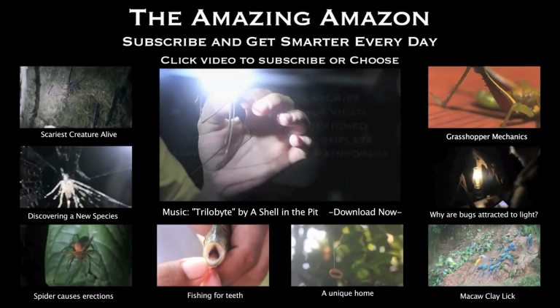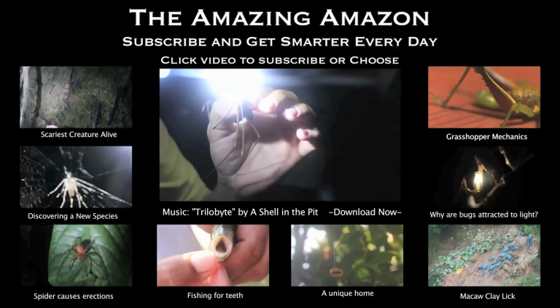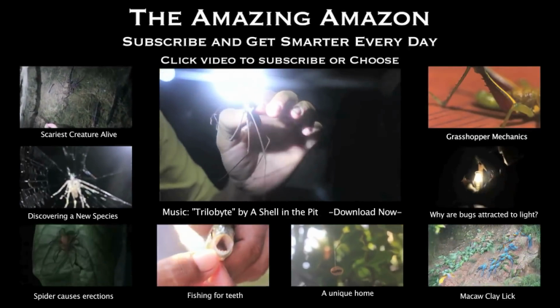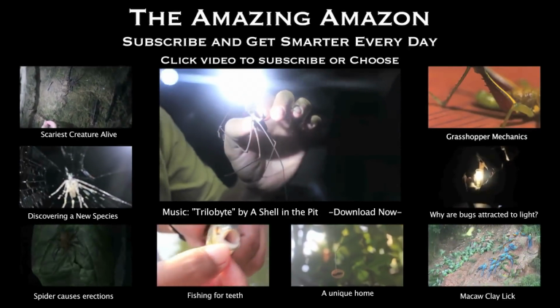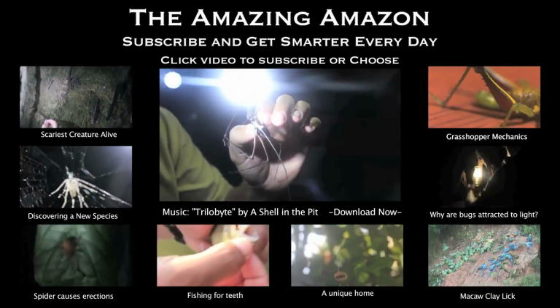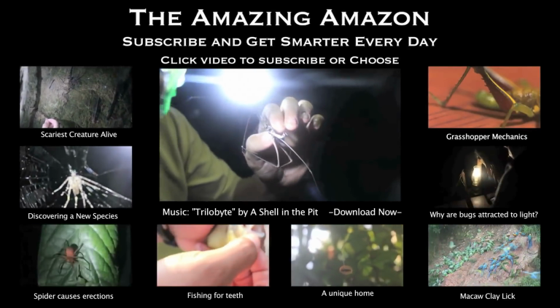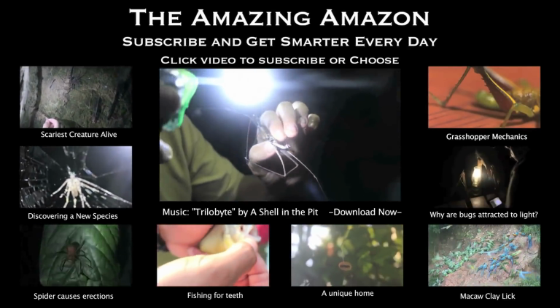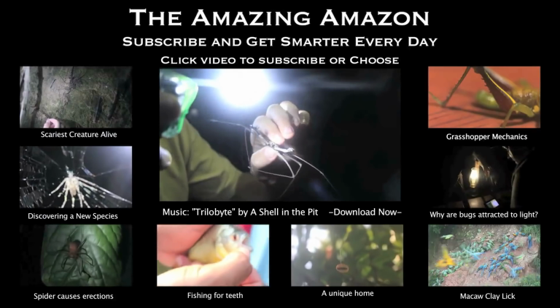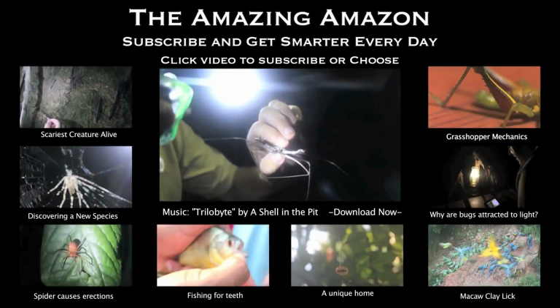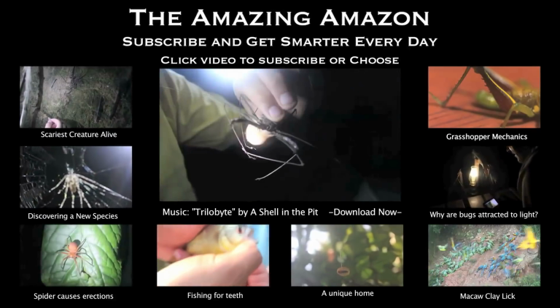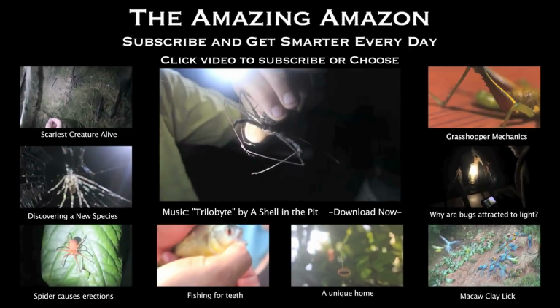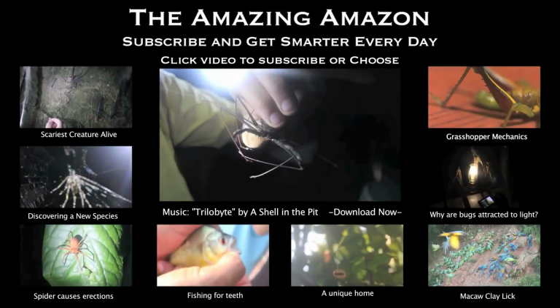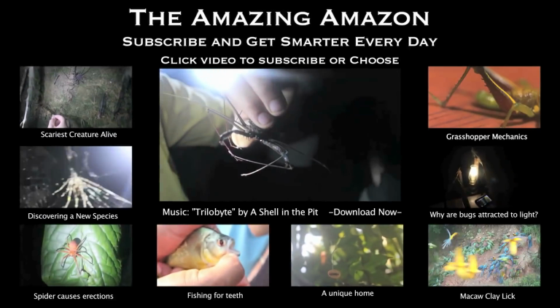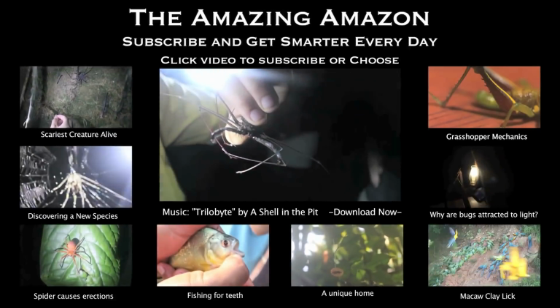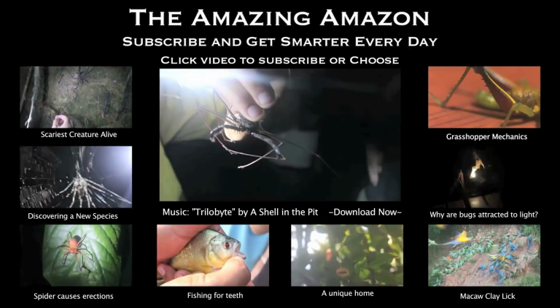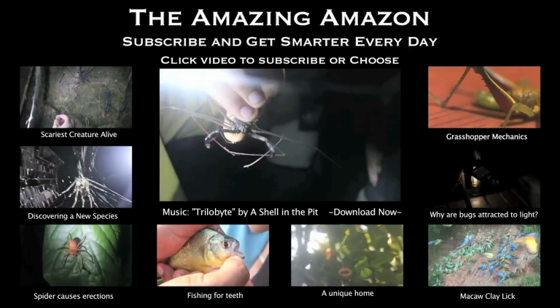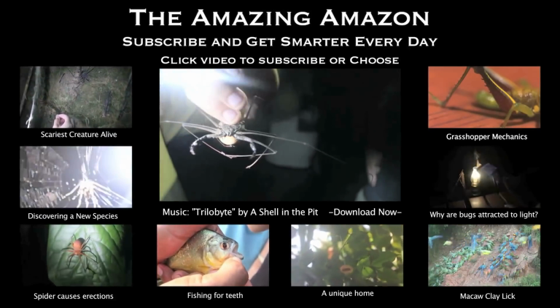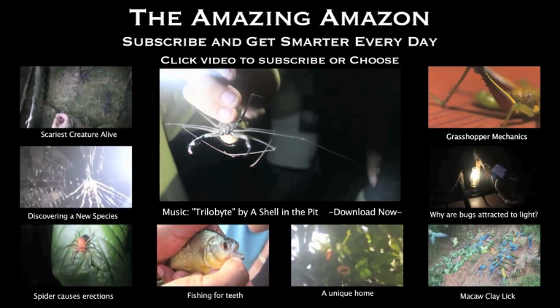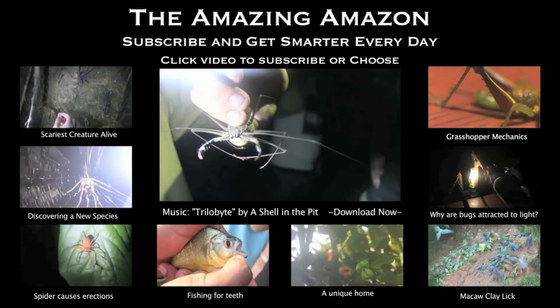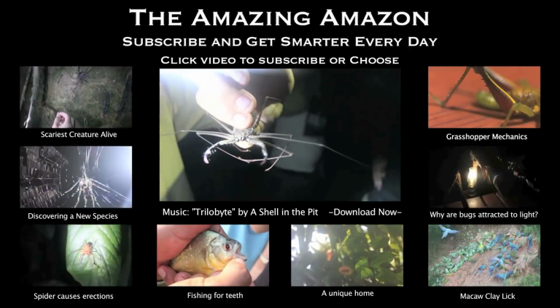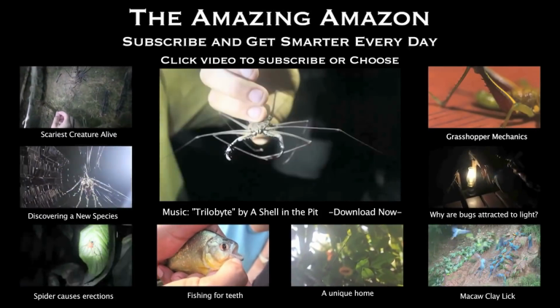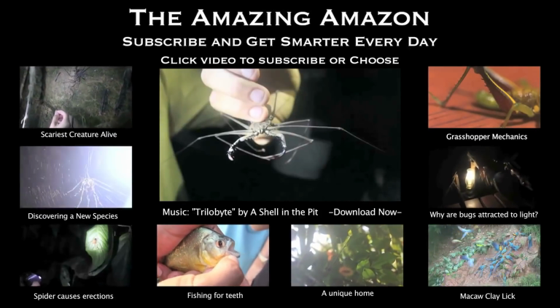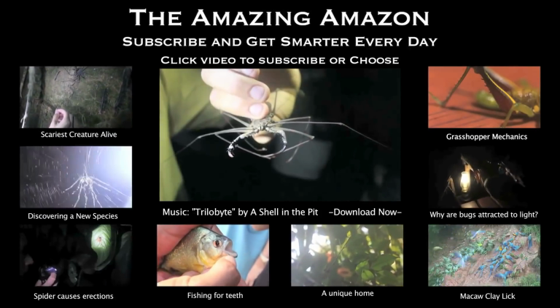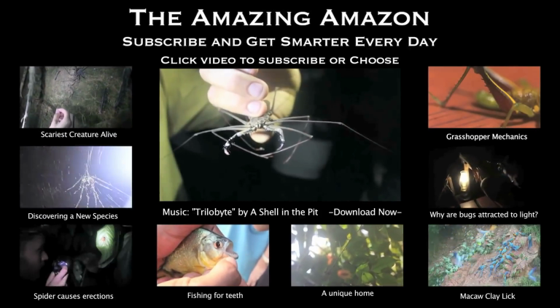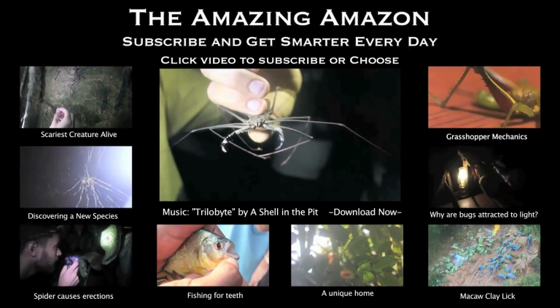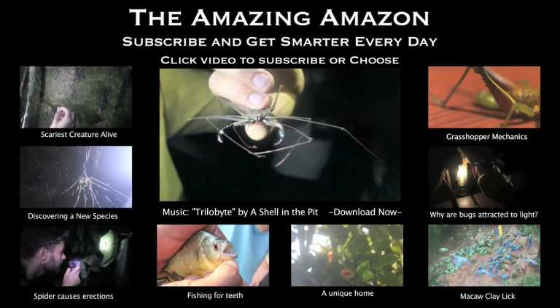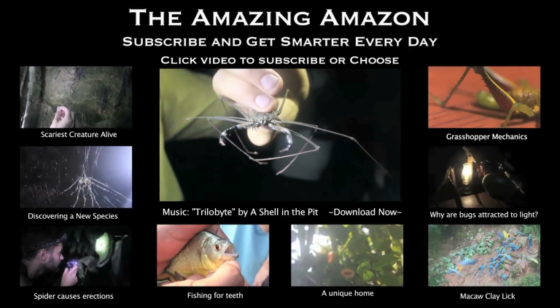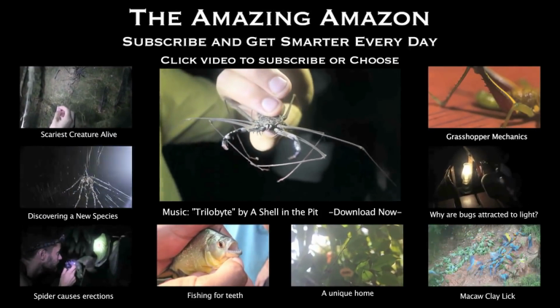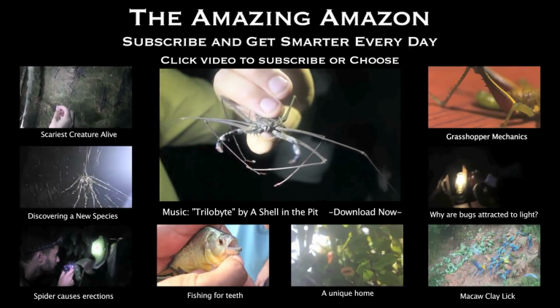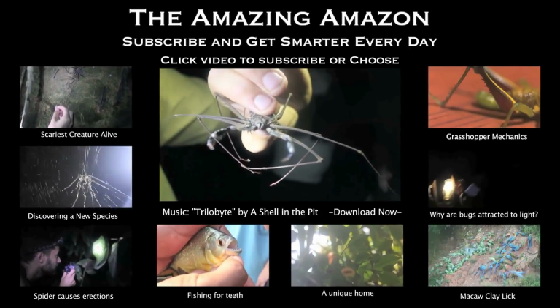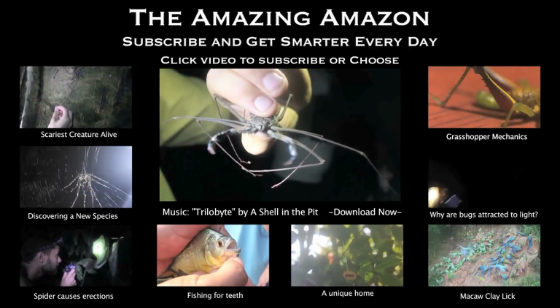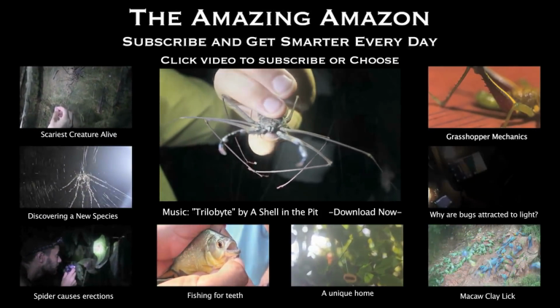It's a scorpion without a tail. Oh man, it's stinging me a little bit. That is the ugliest beast I've ever seen.